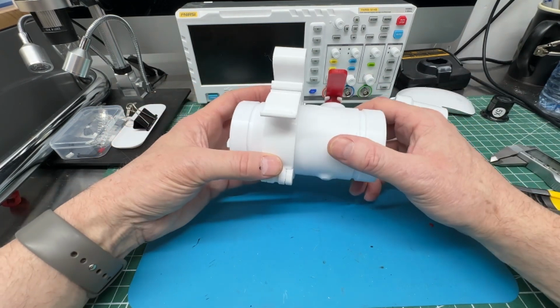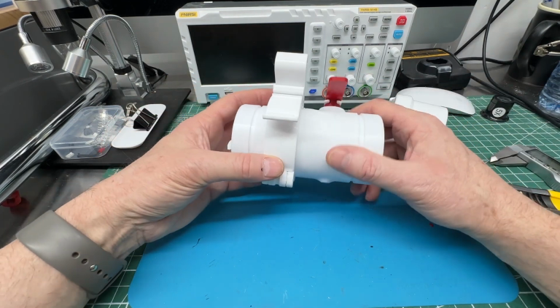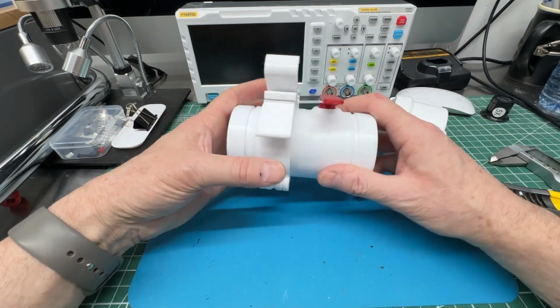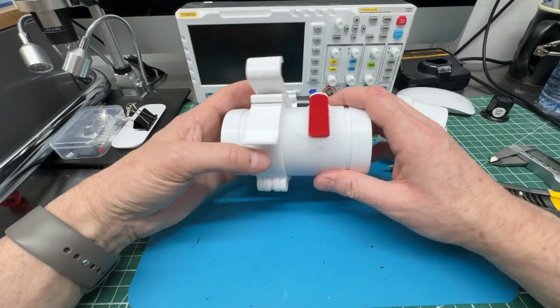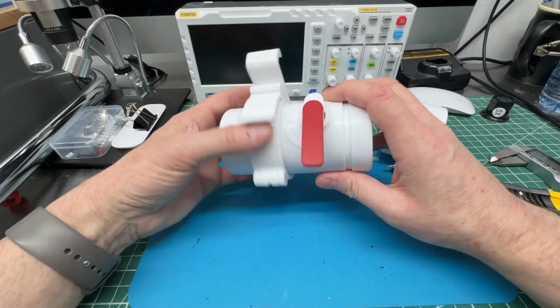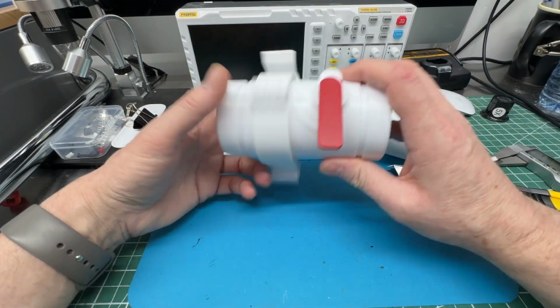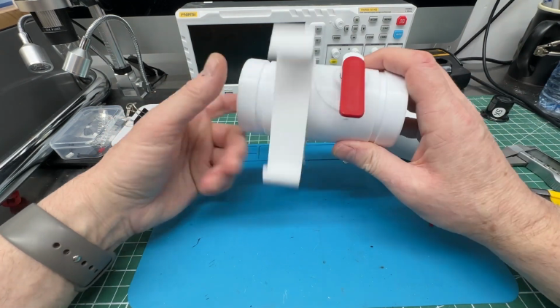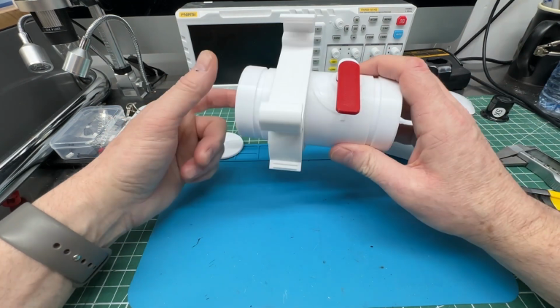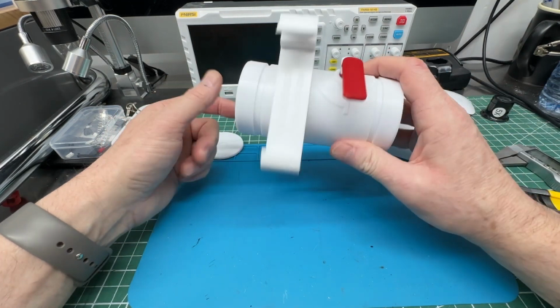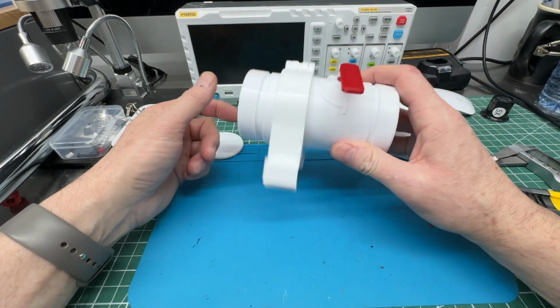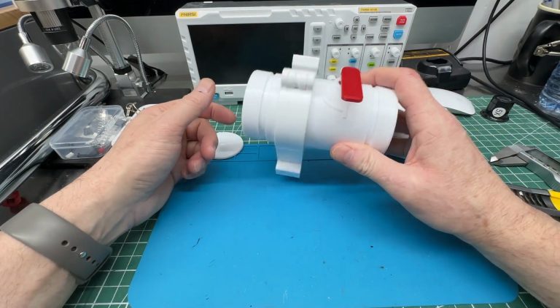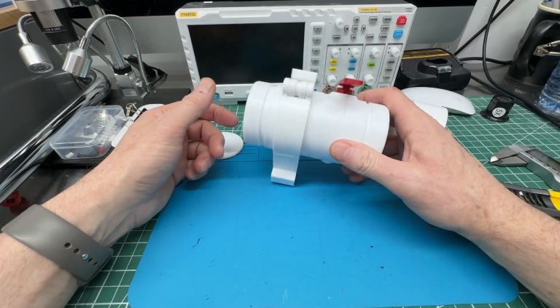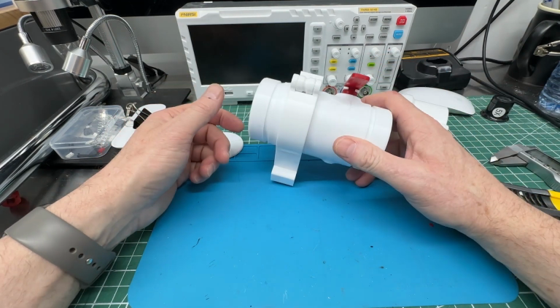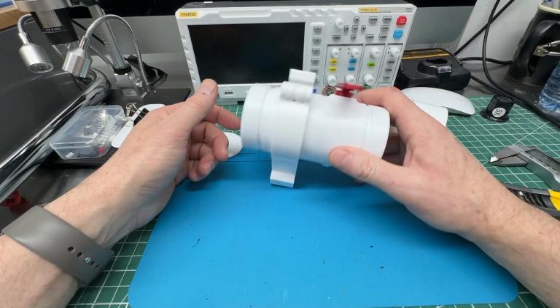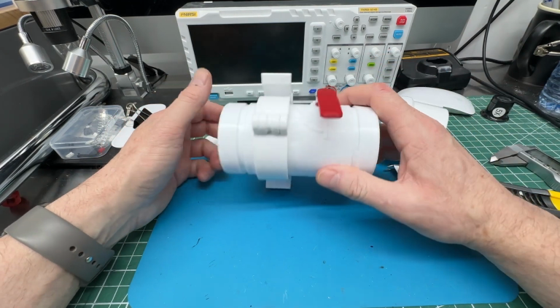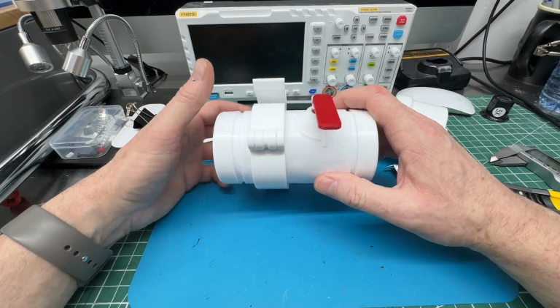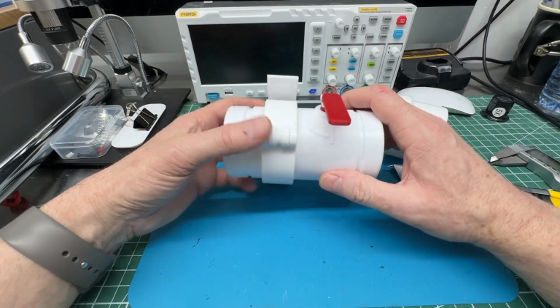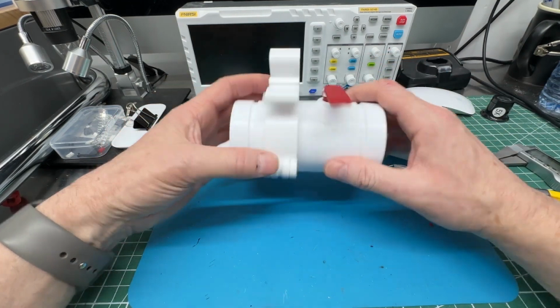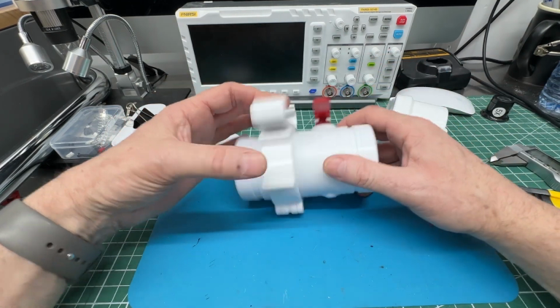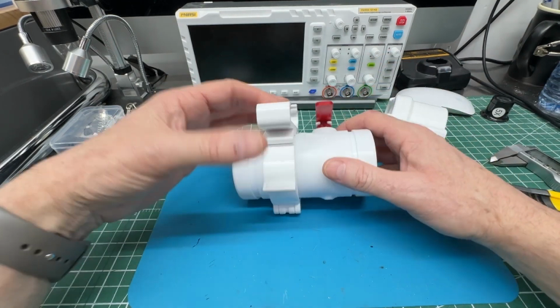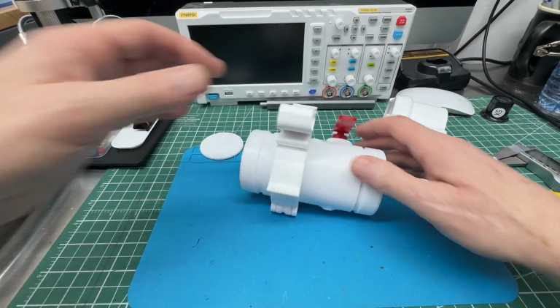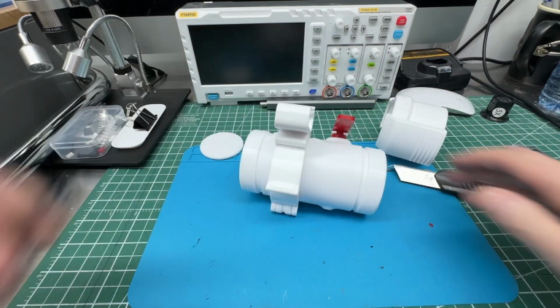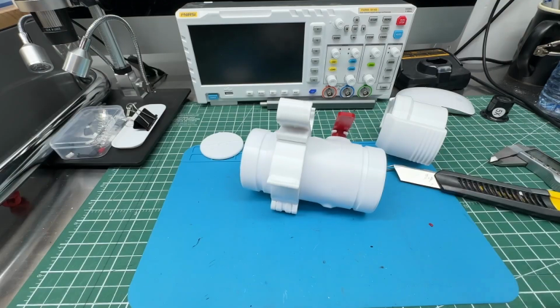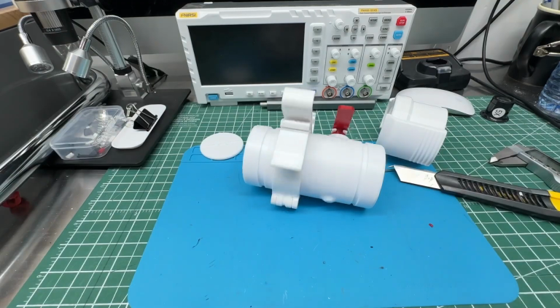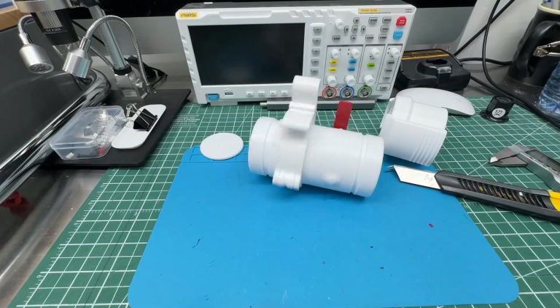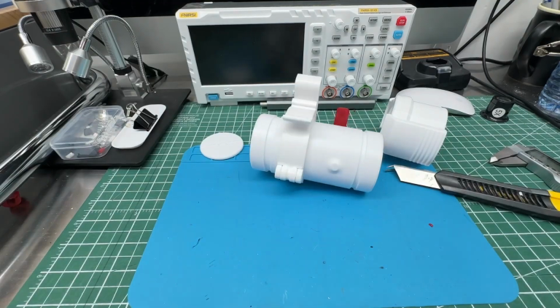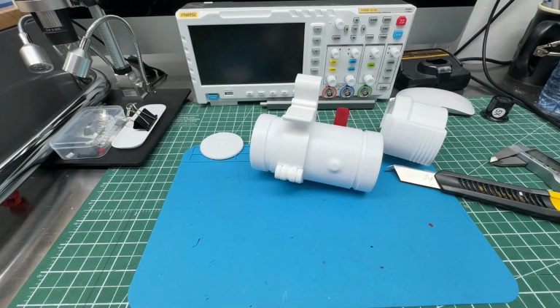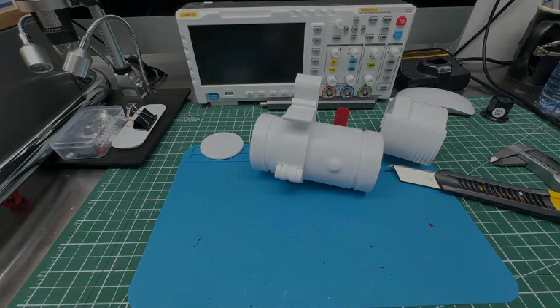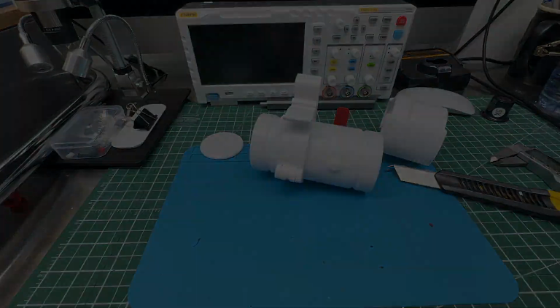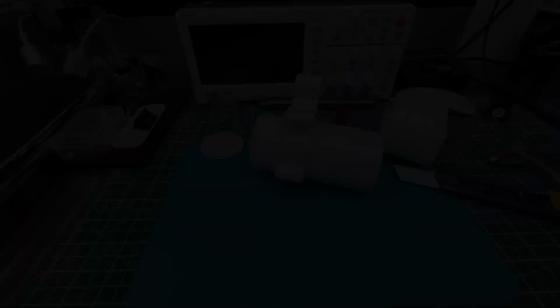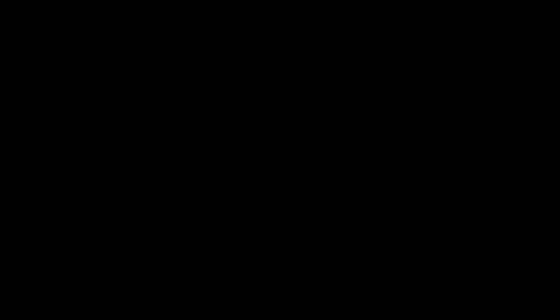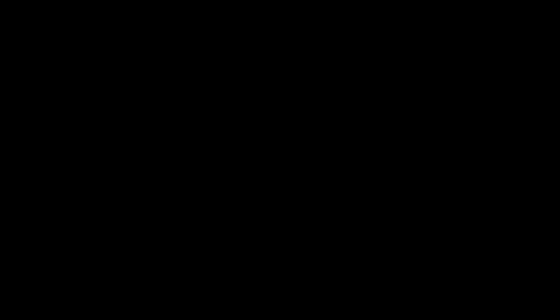Now that this is done, I've got a couple other cool things to post, so I'll get onto those.